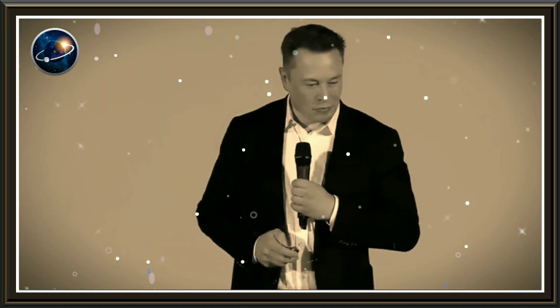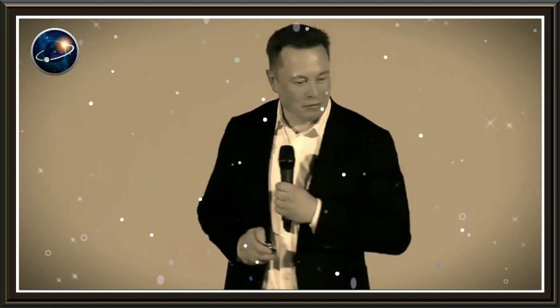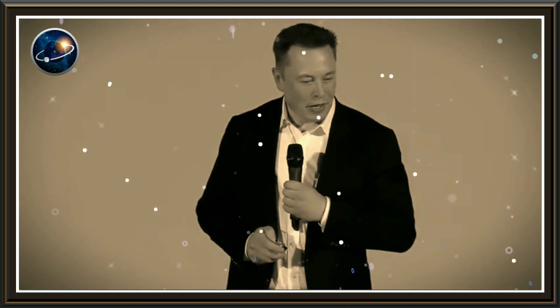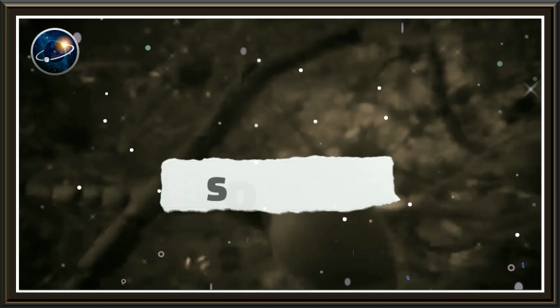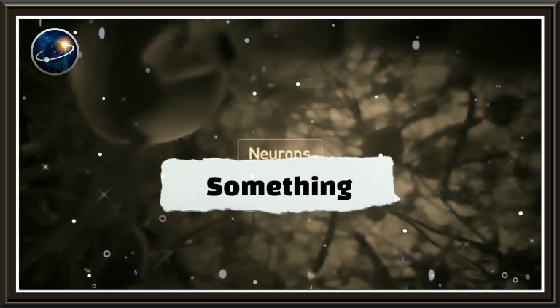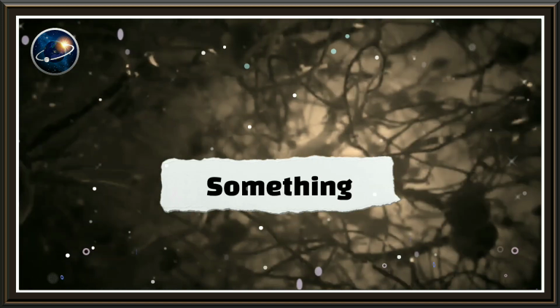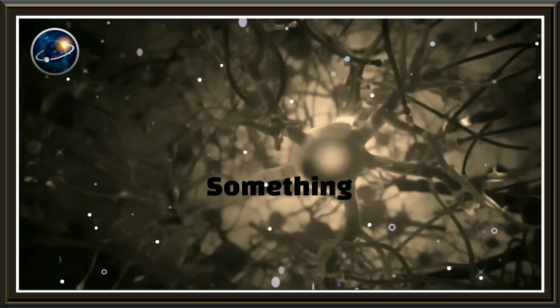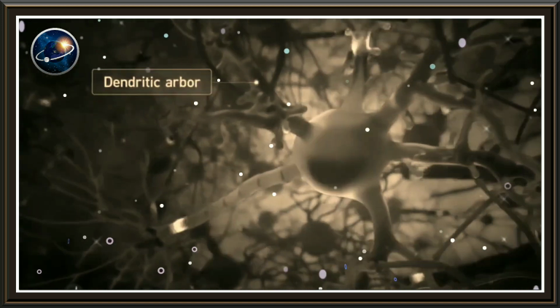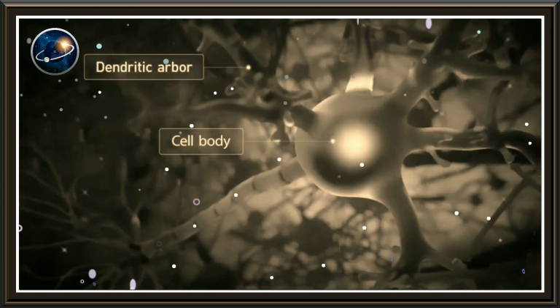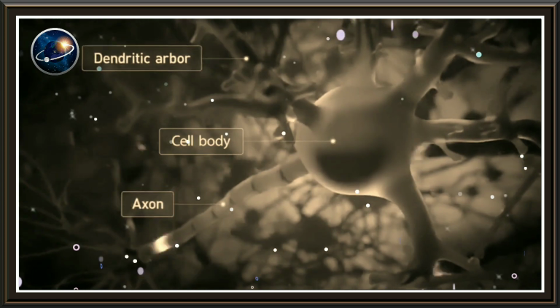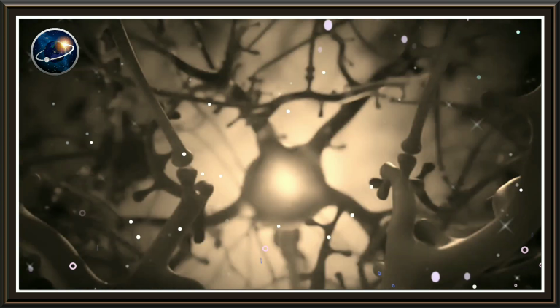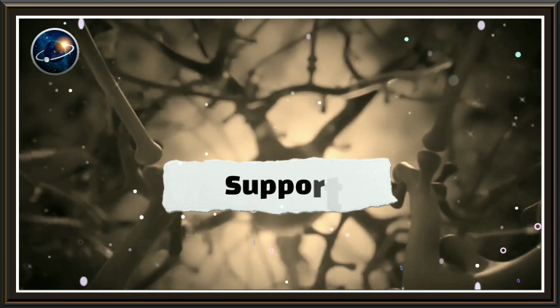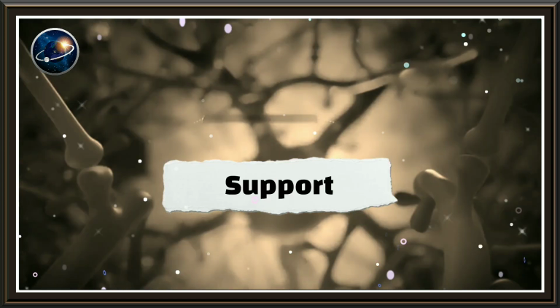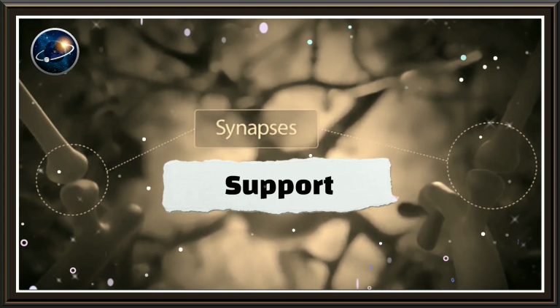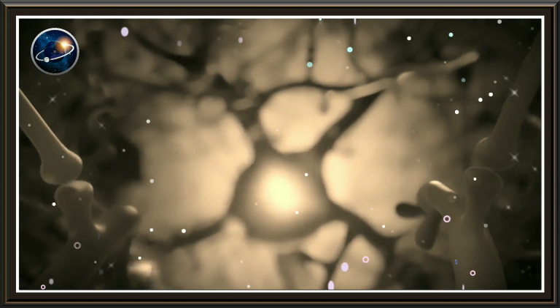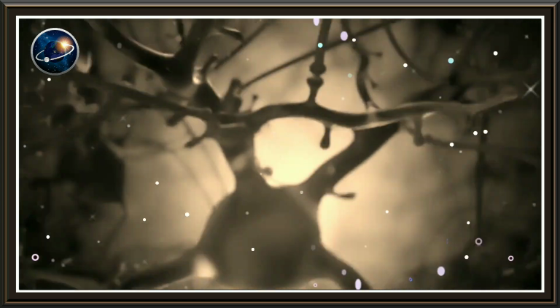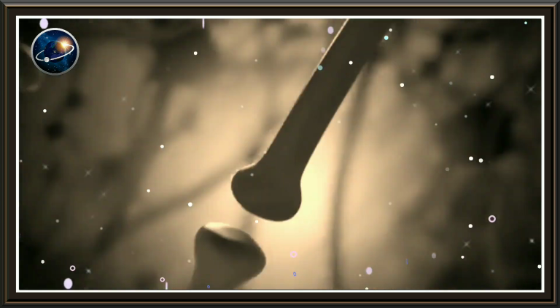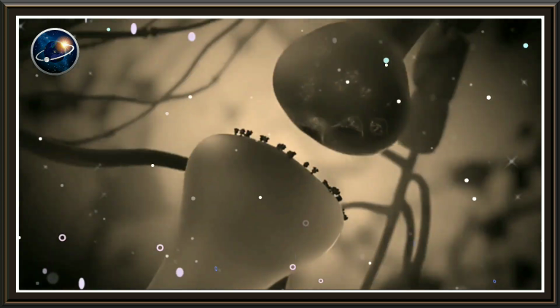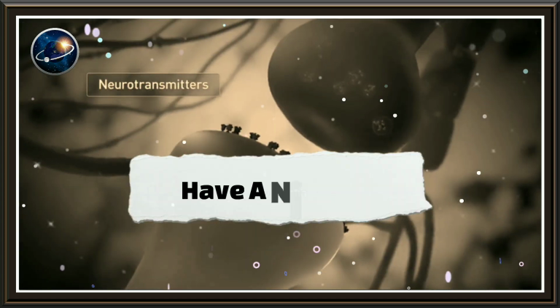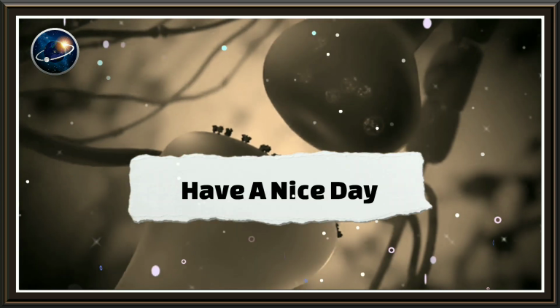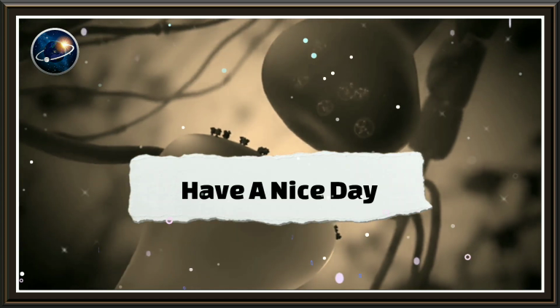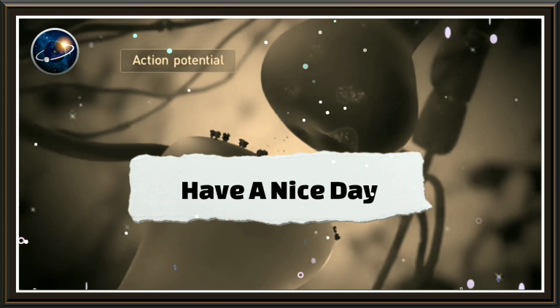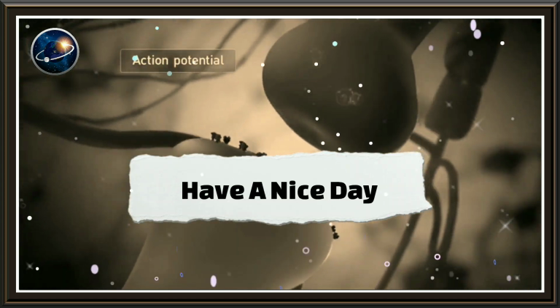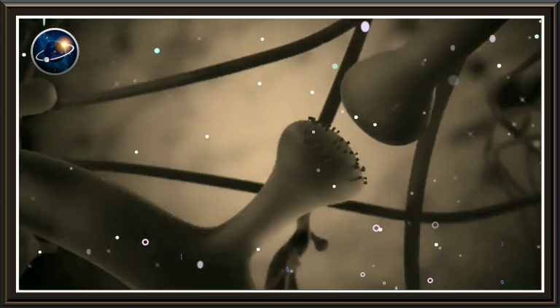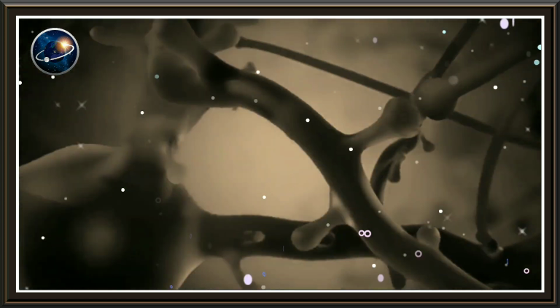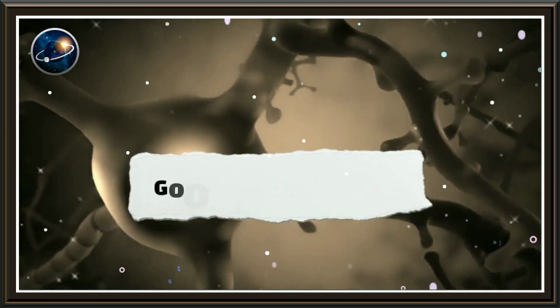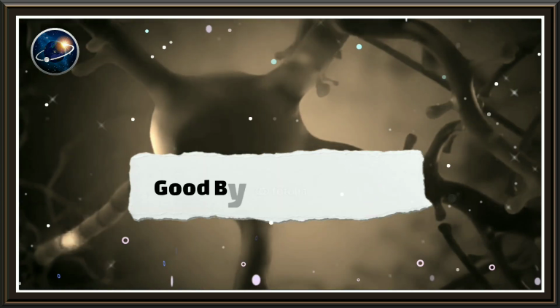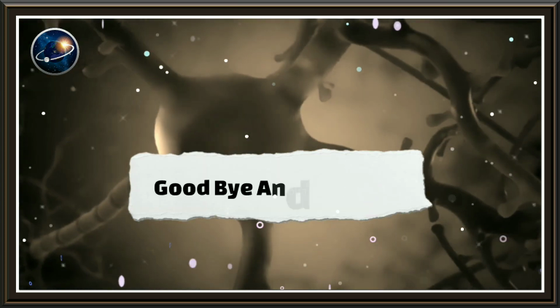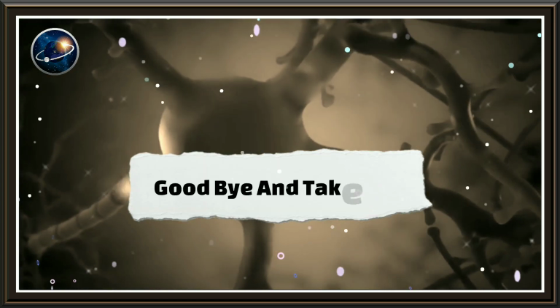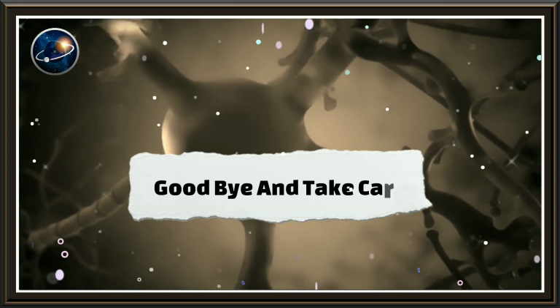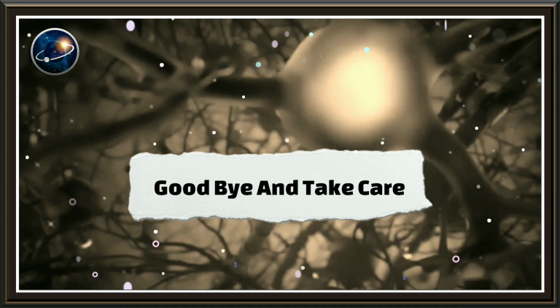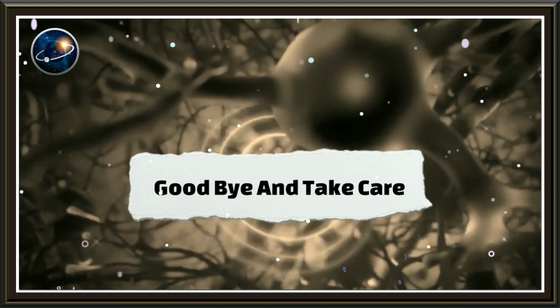If you learned something through this video then please support us. Have a nice day. Goodbye and take care.